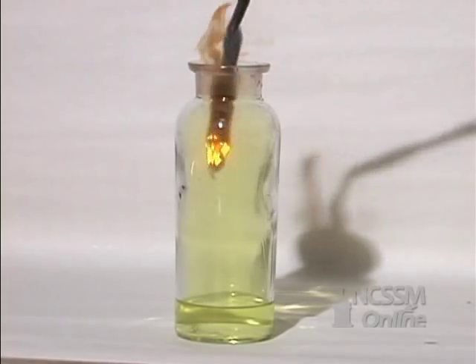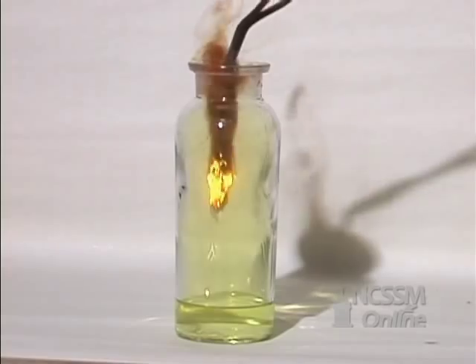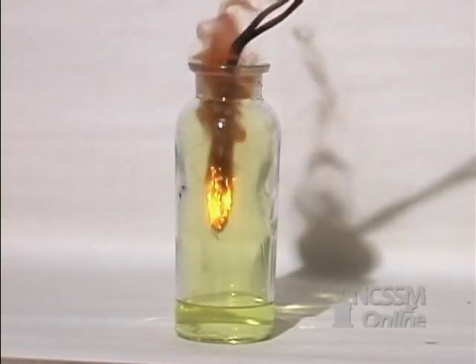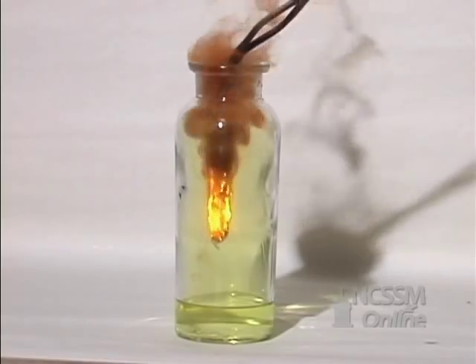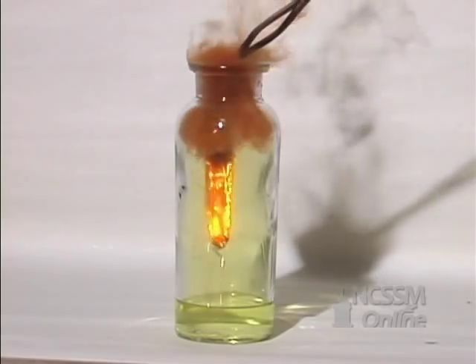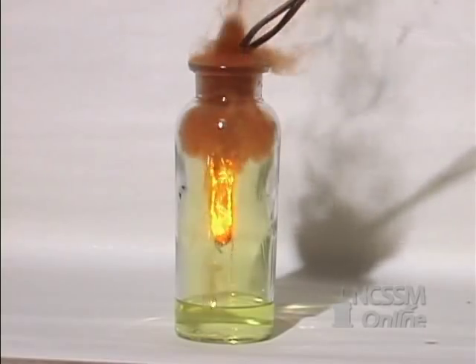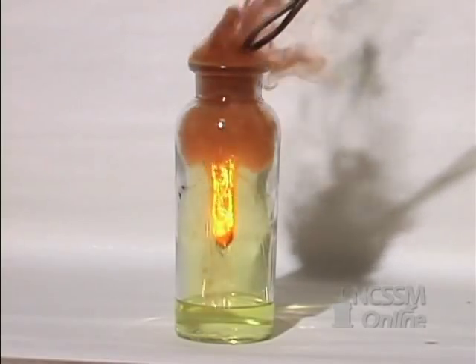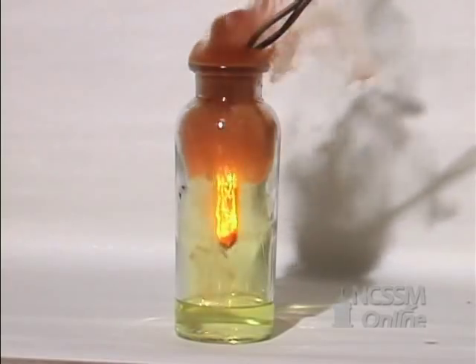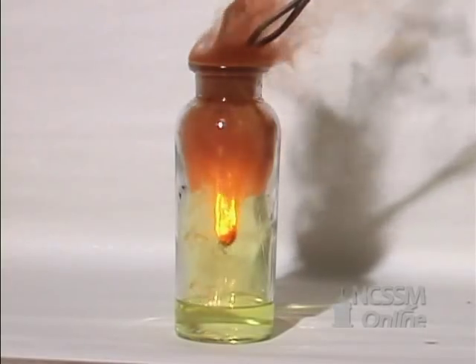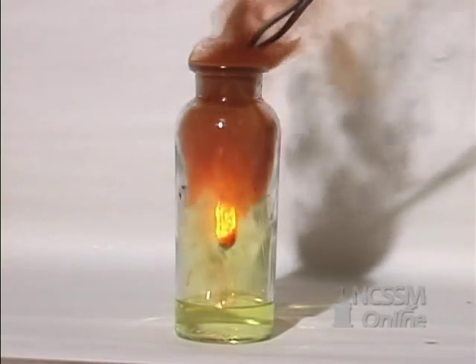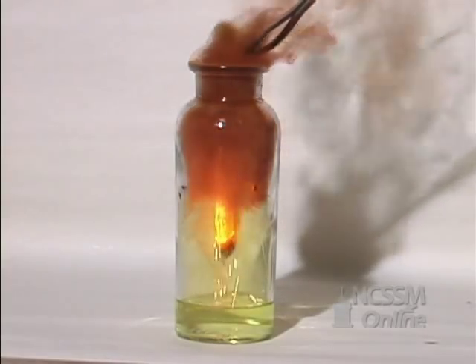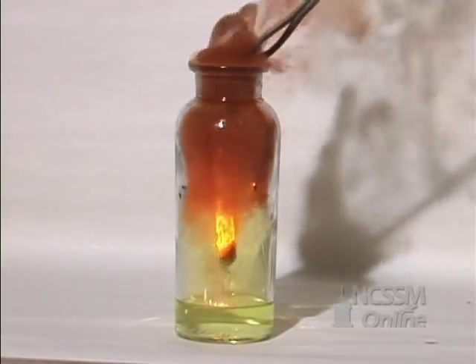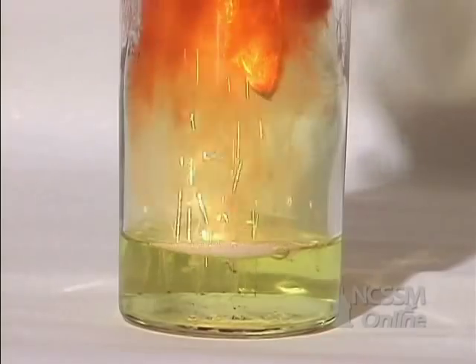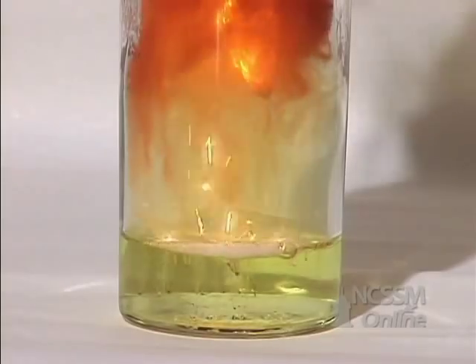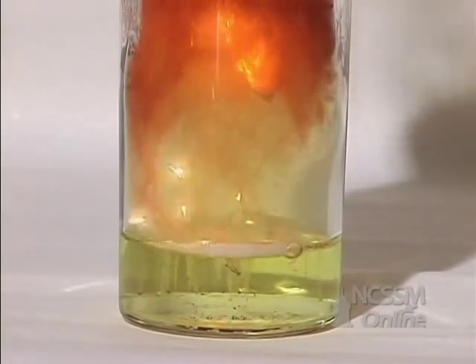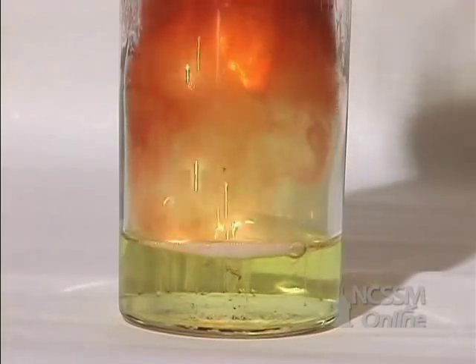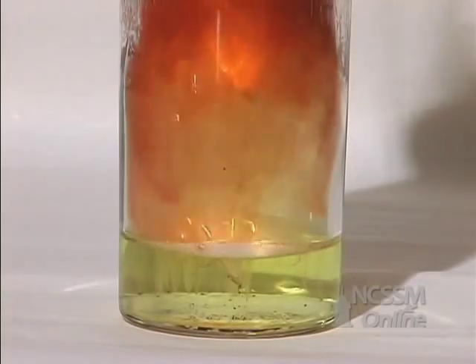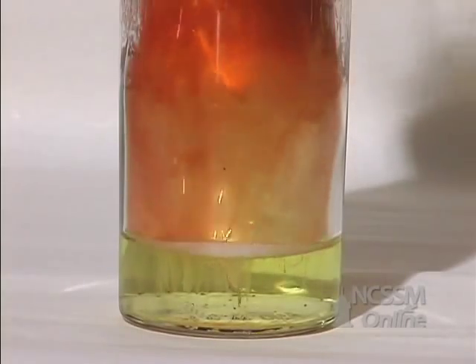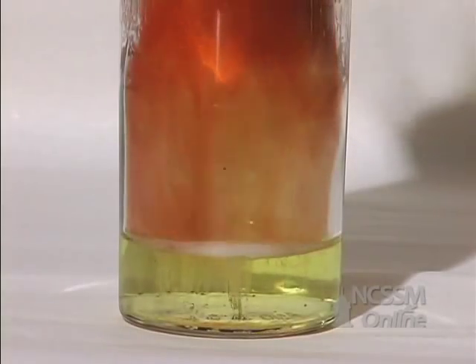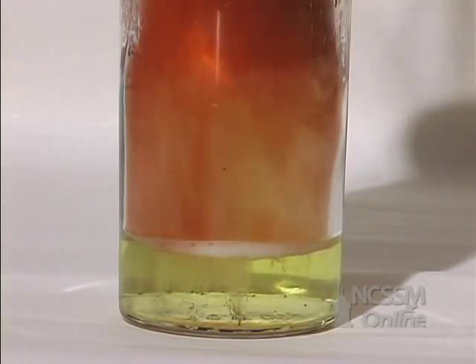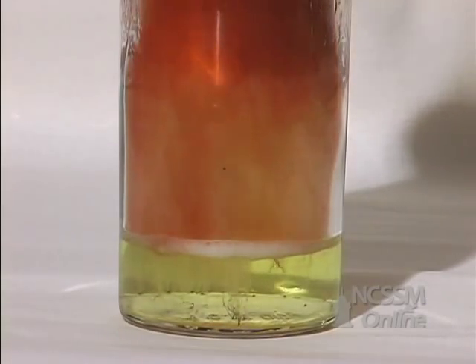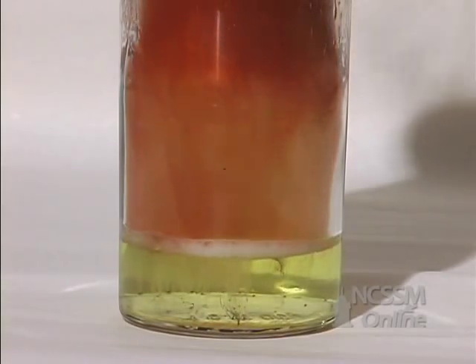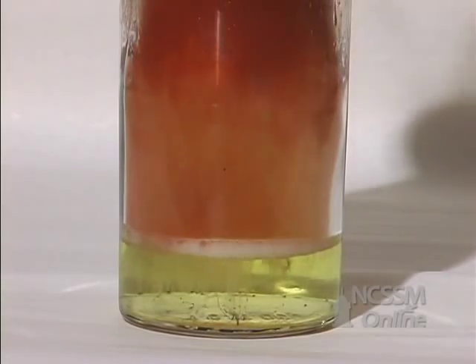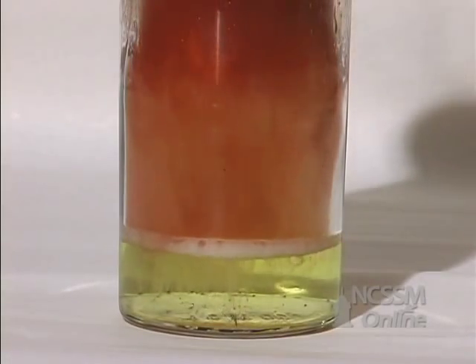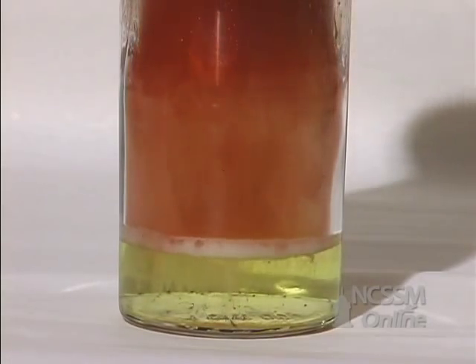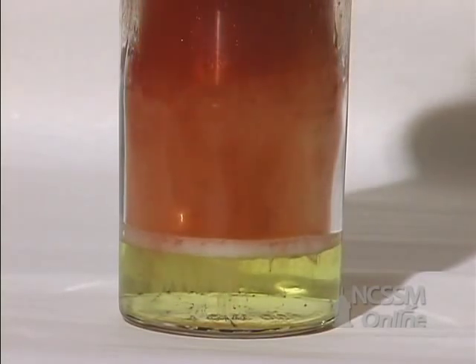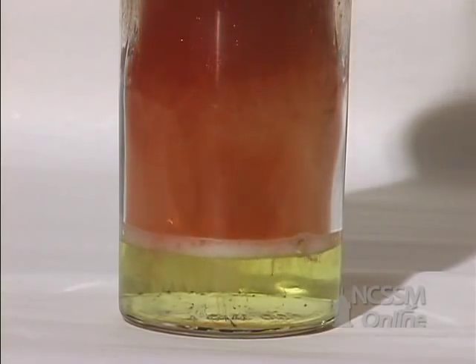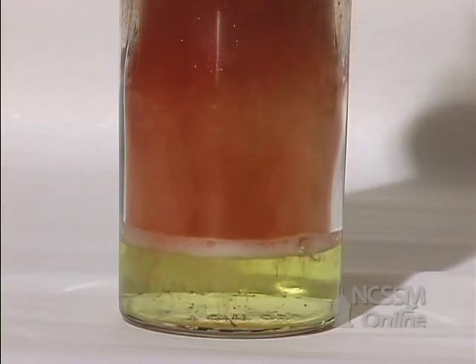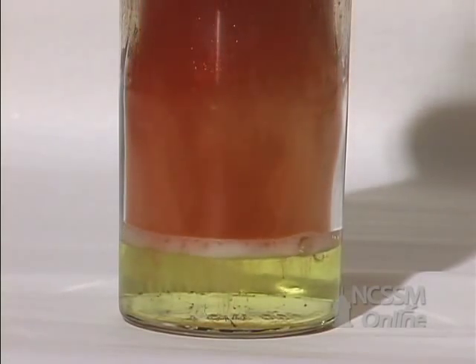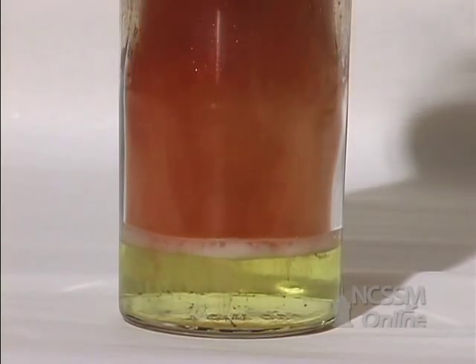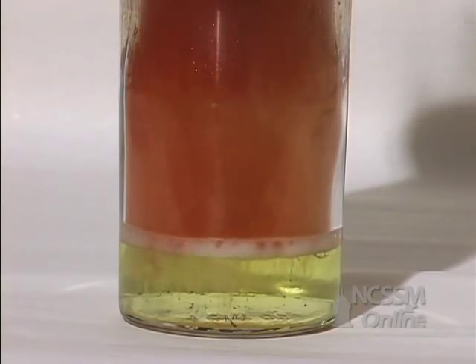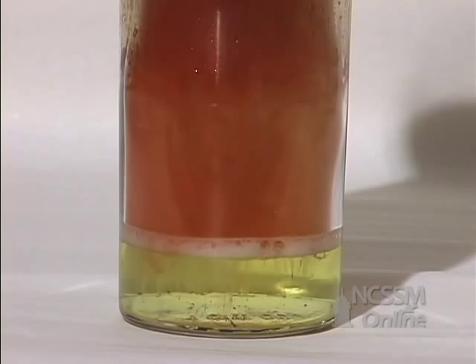The reaction is very exothermic. Iron glows red hot from the heat of the reaction.